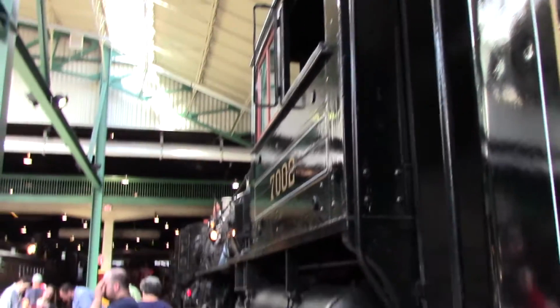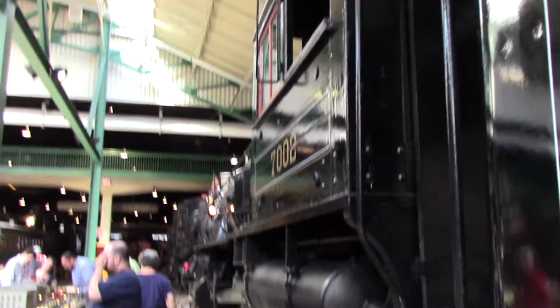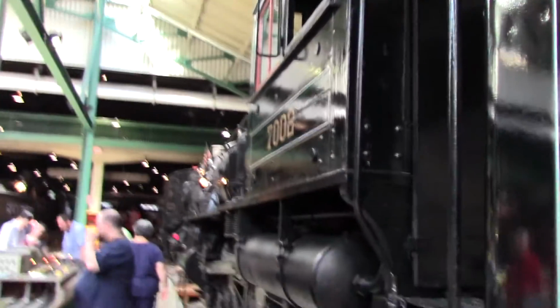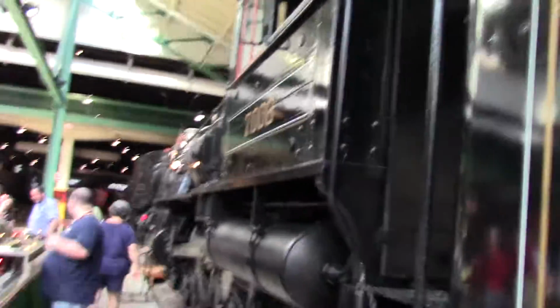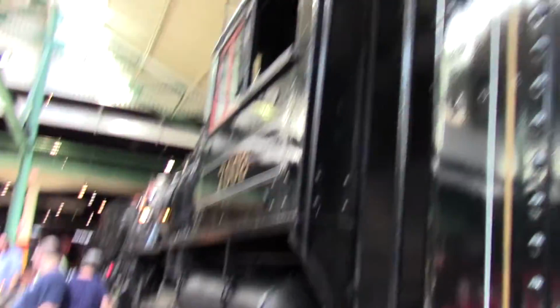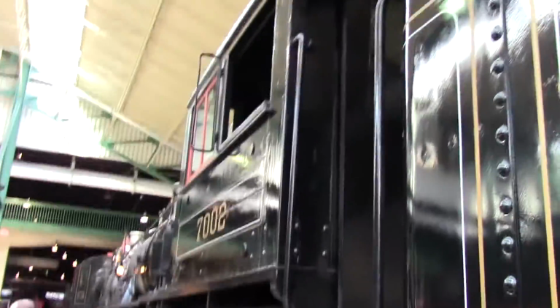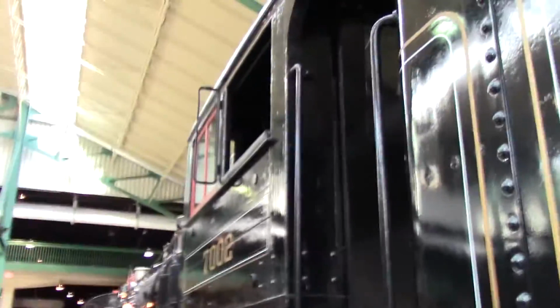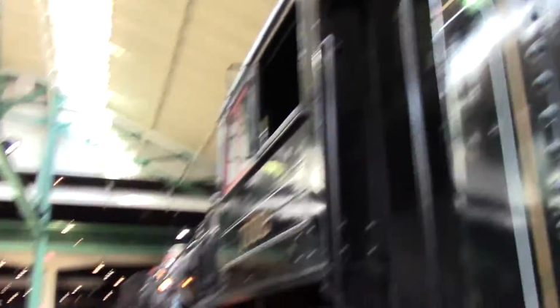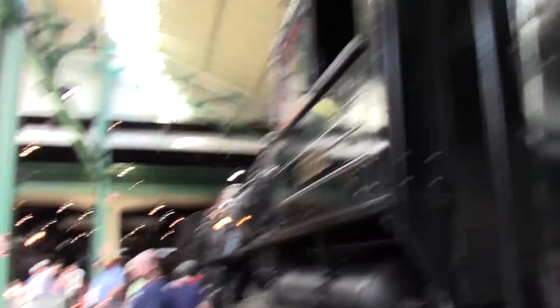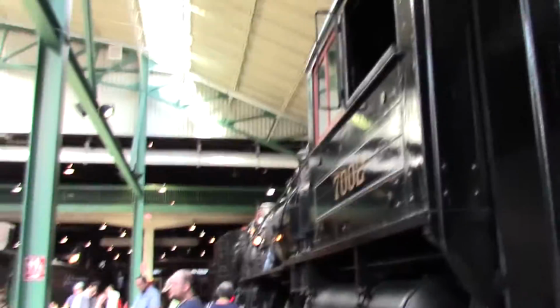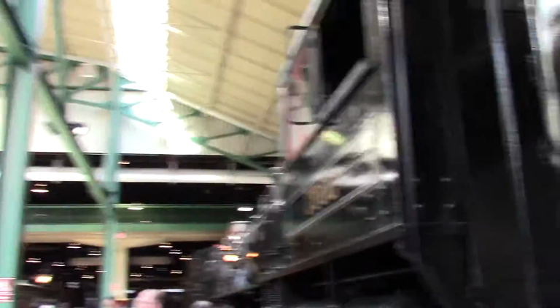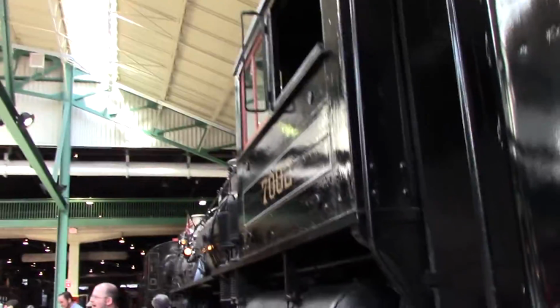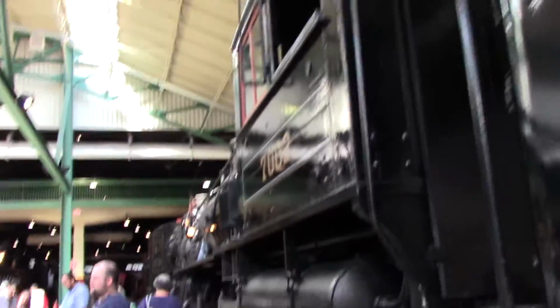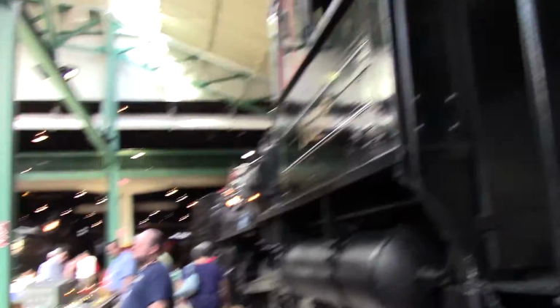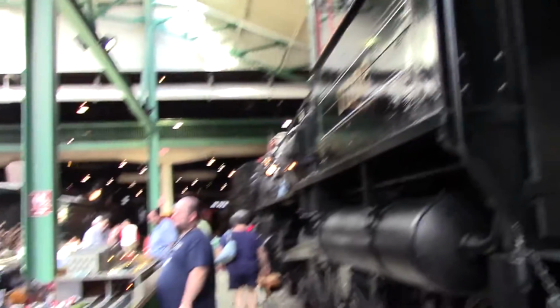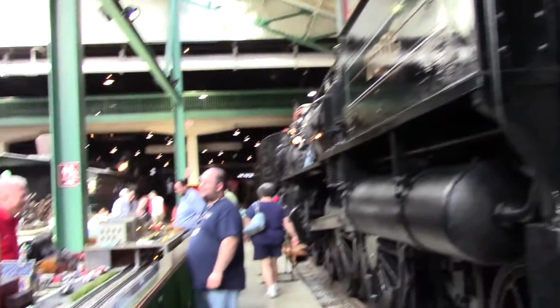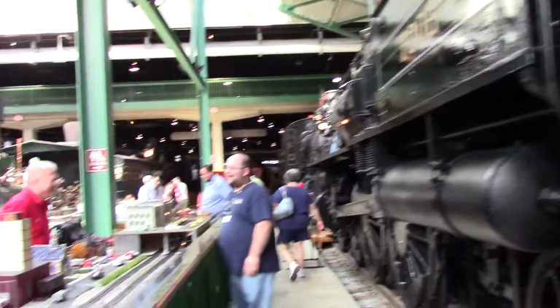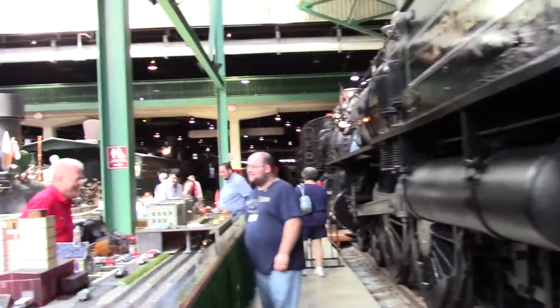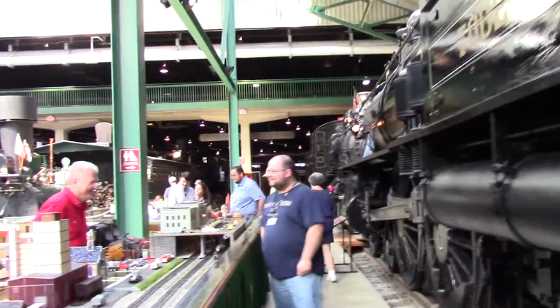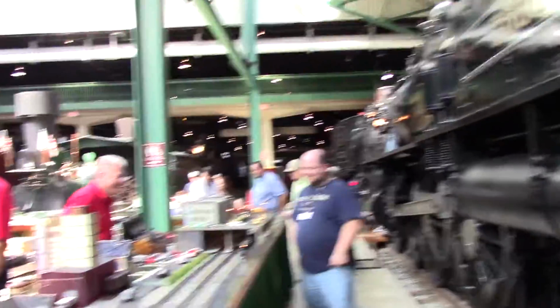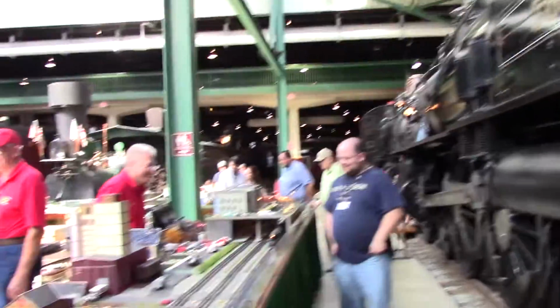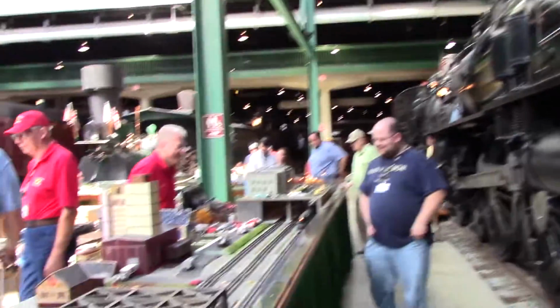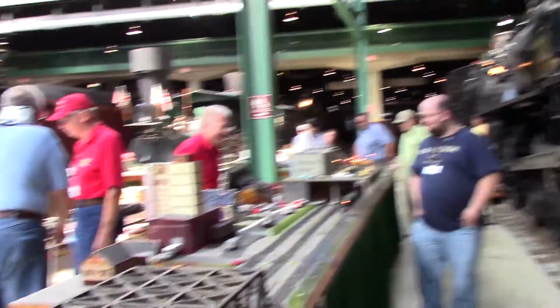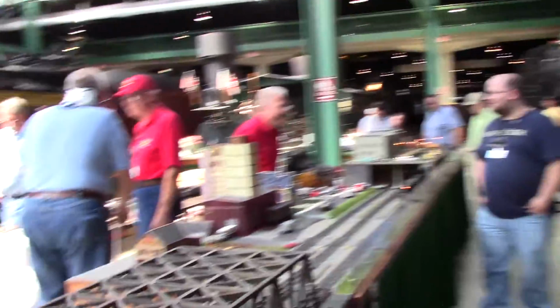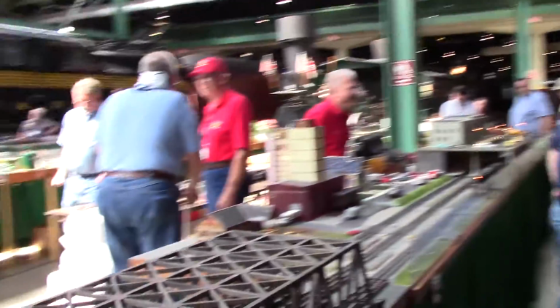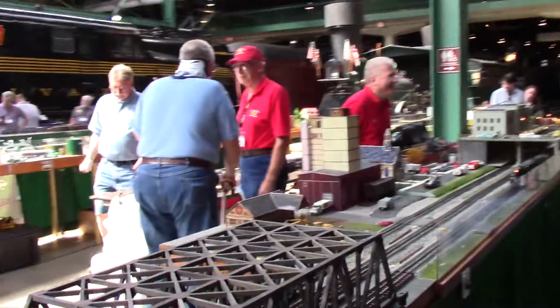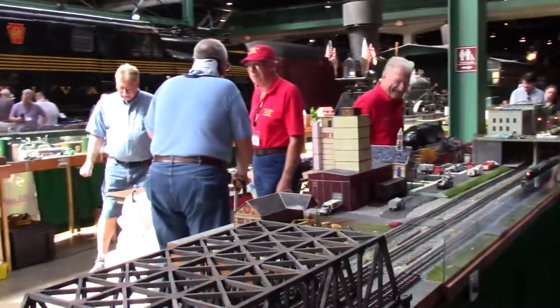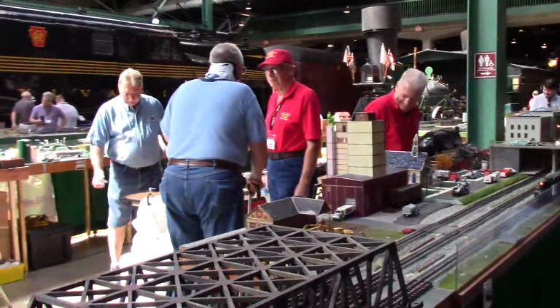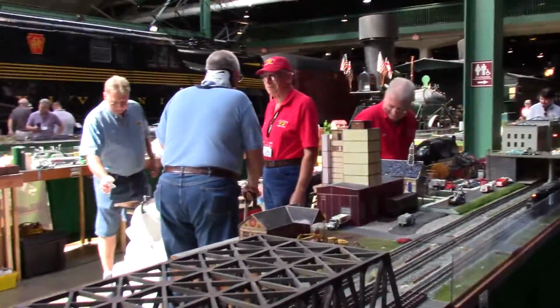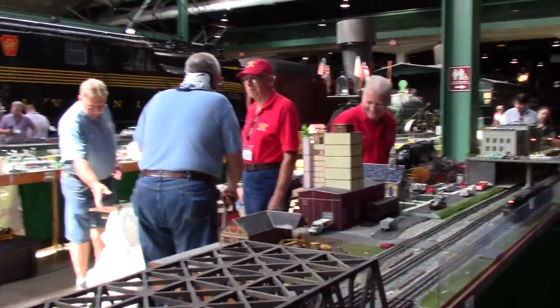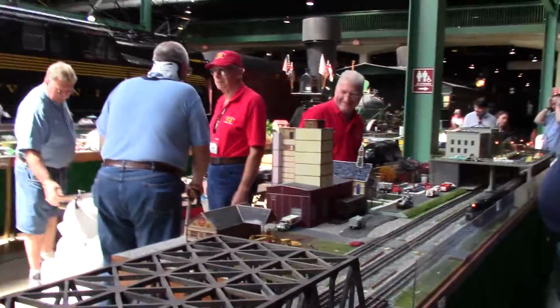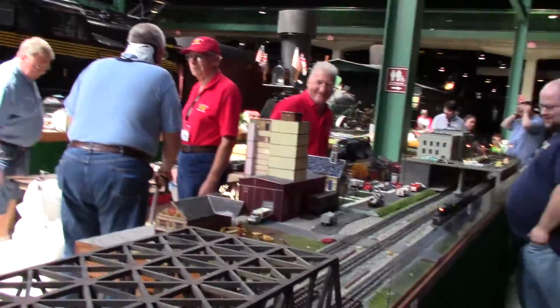Look at these beautiful steam engines — they are gorgeous. There is the Dreyfus Hudson, I think.